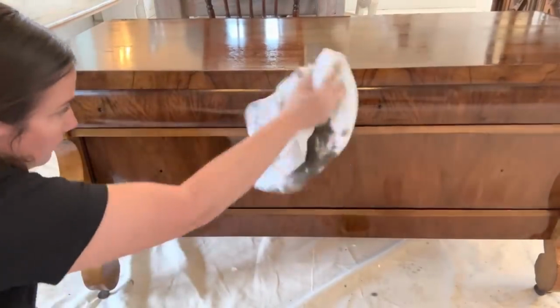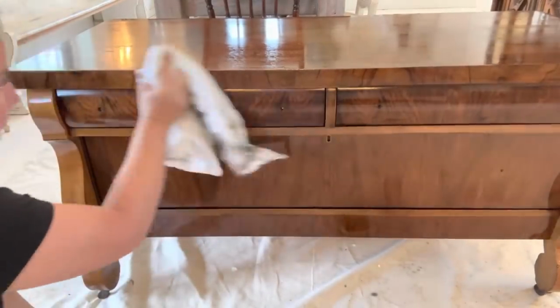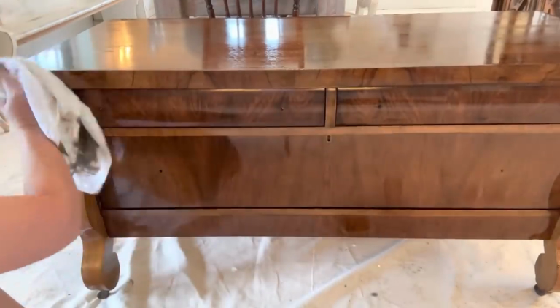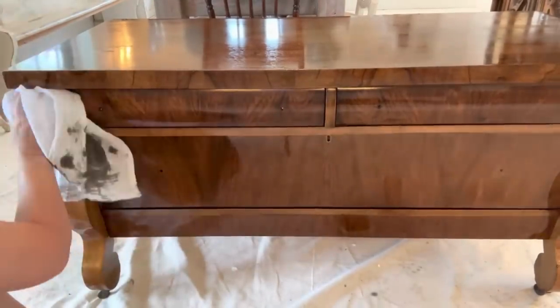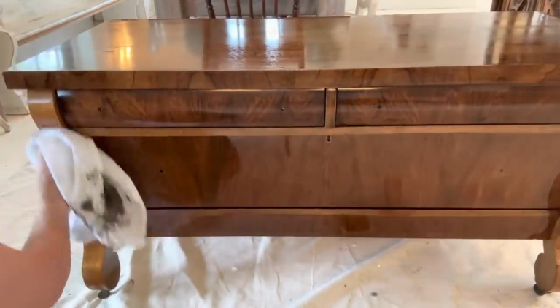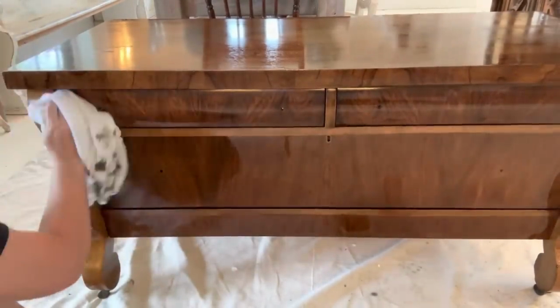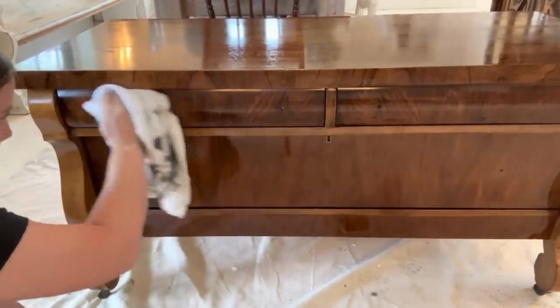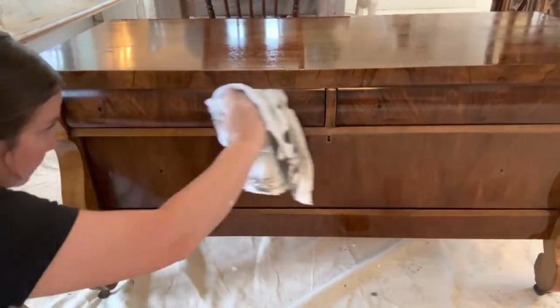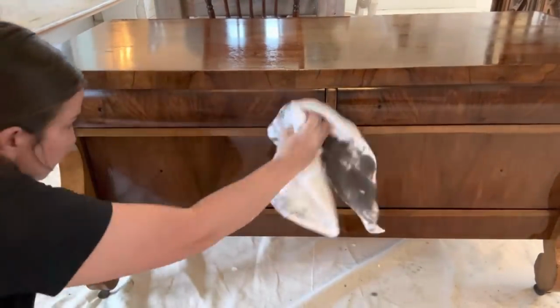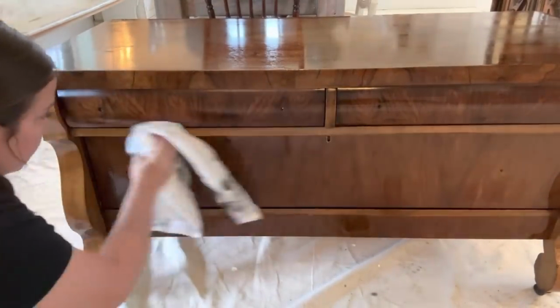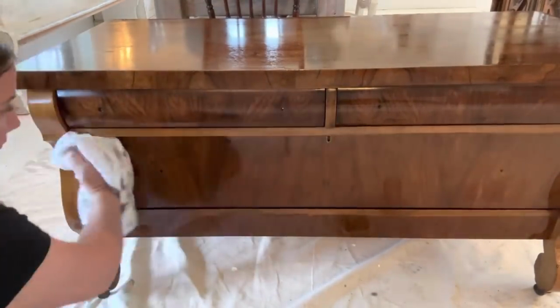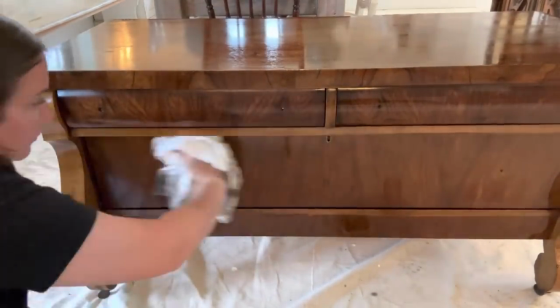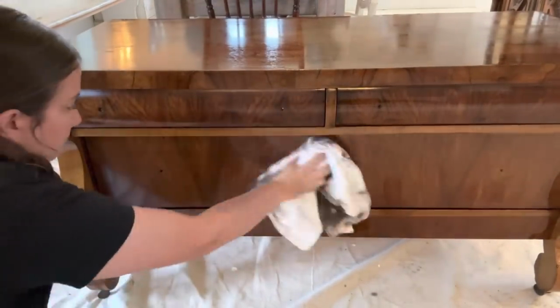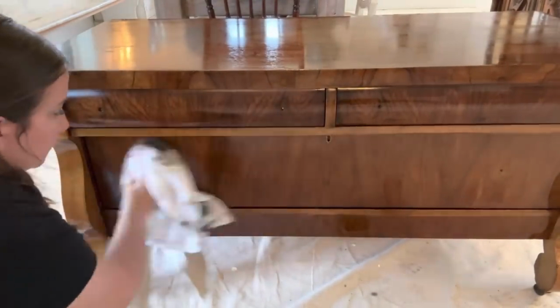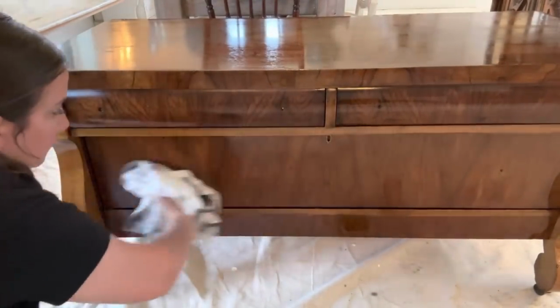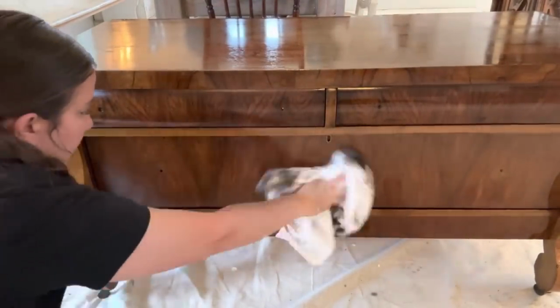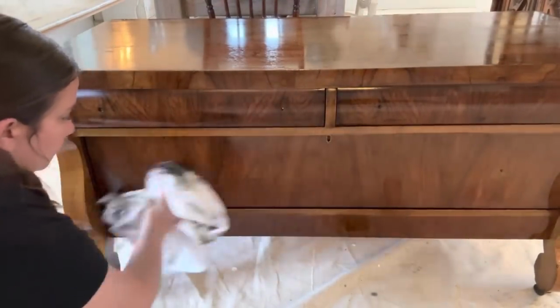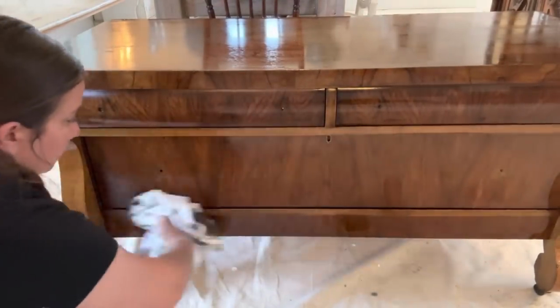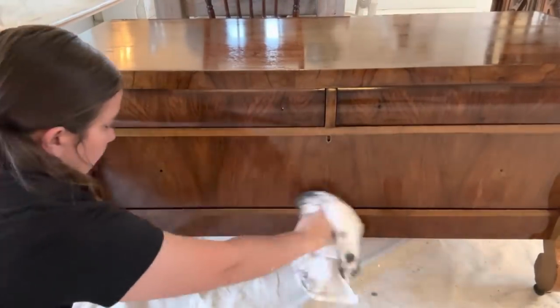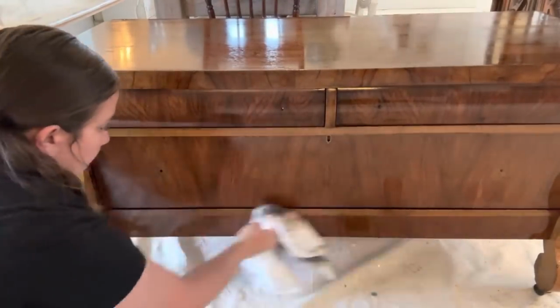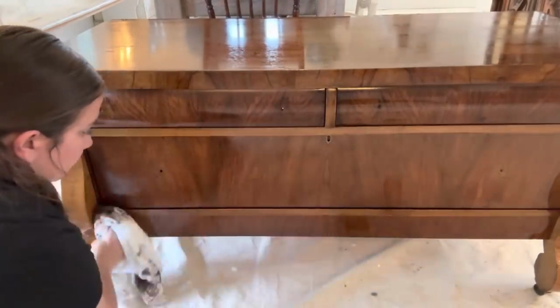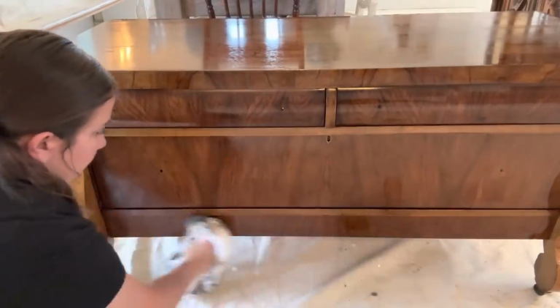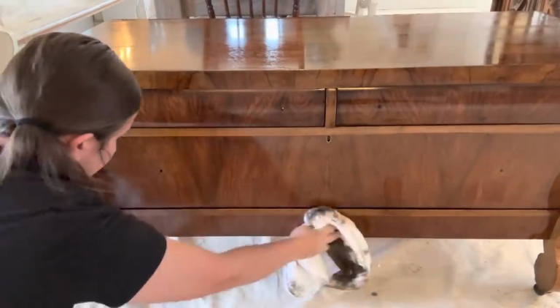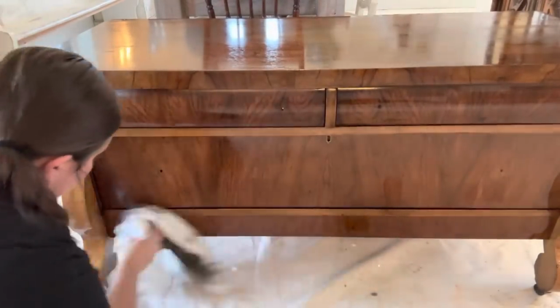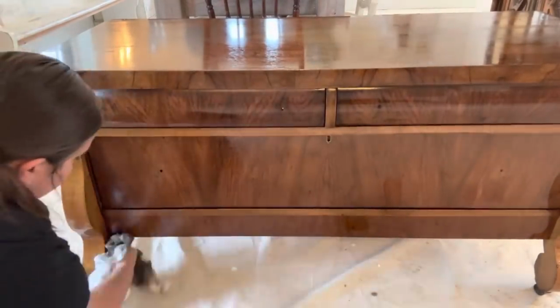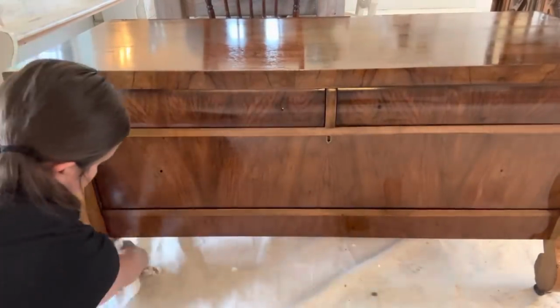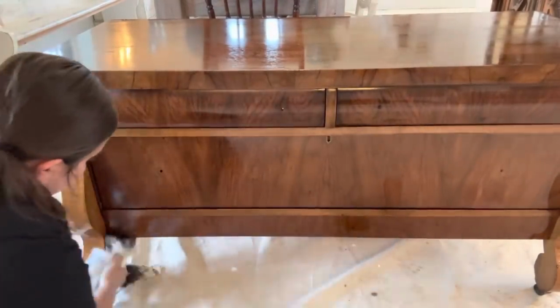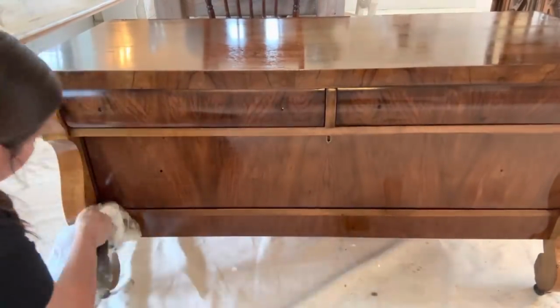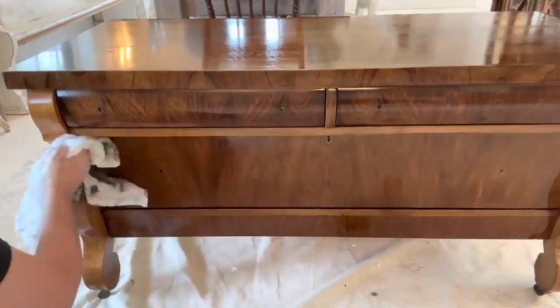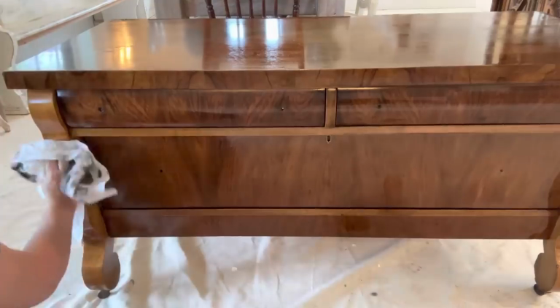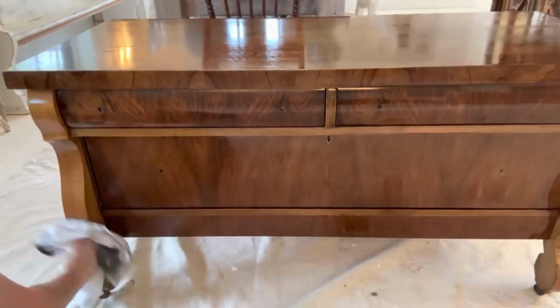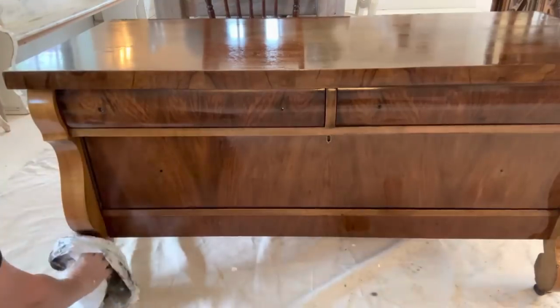Once it sits on there for 15 to 25 minutes, you'll be ready to wipe it off. I set my timer, and now we're going to wipe it back. After we wipe it back, we'll just let it sit overnight.